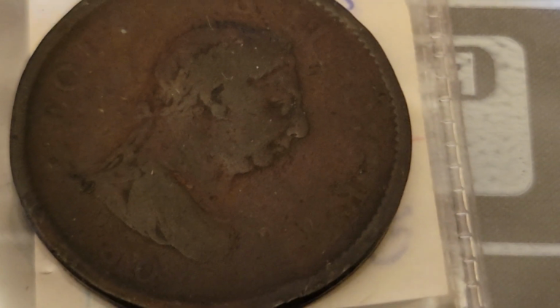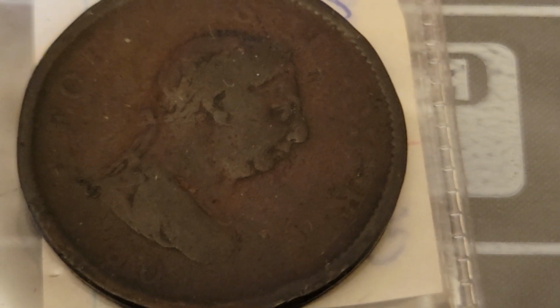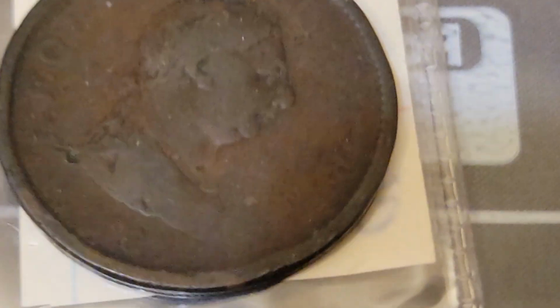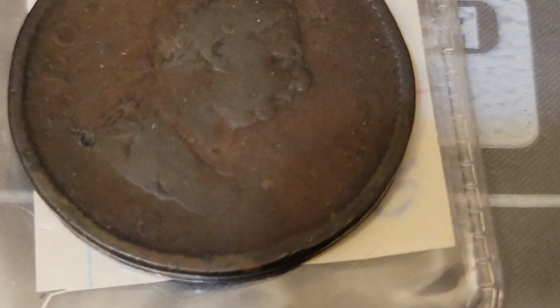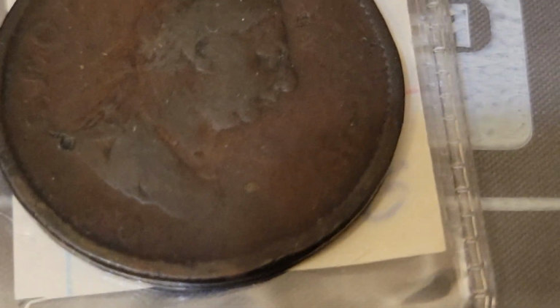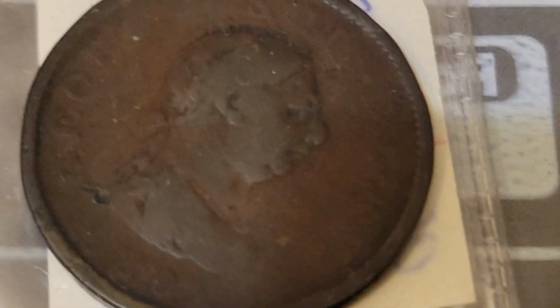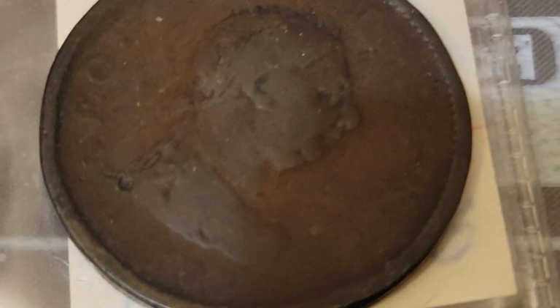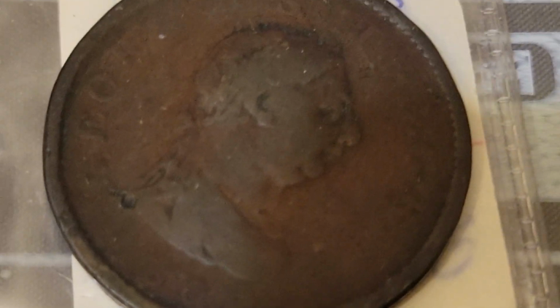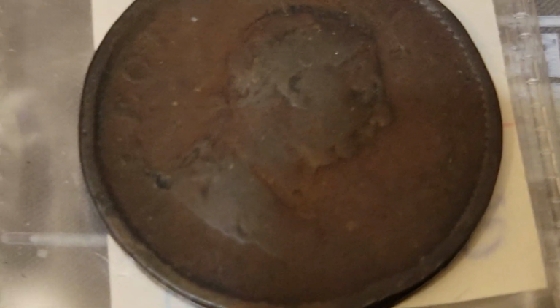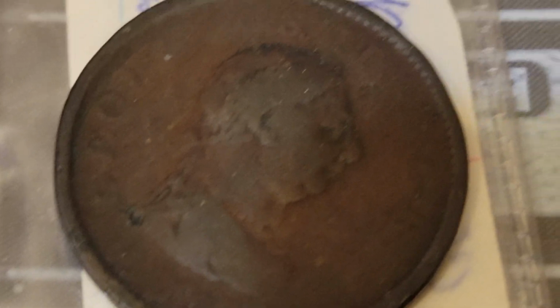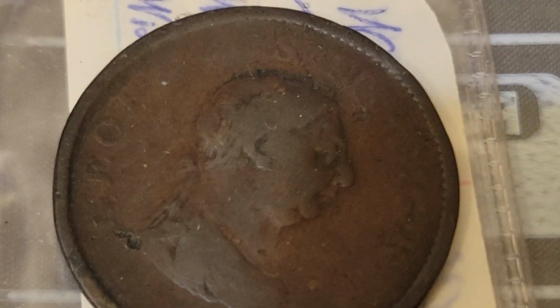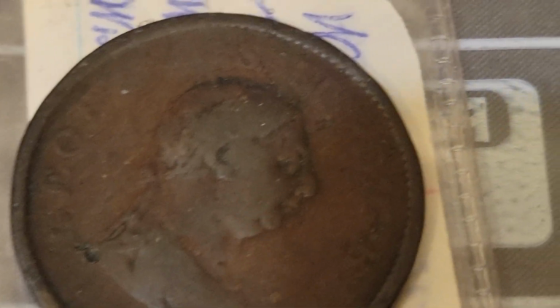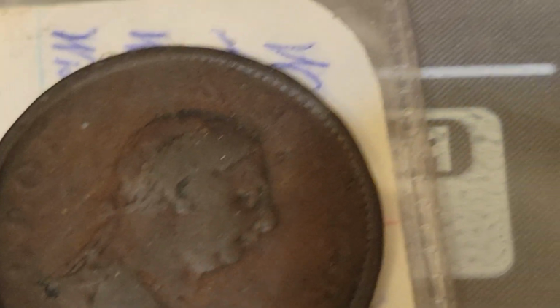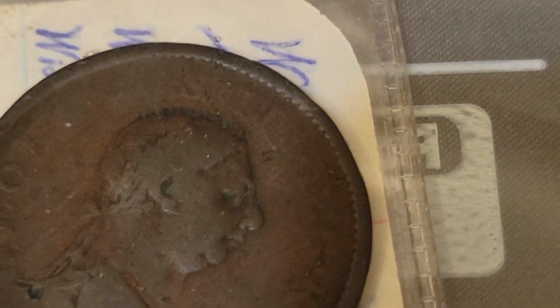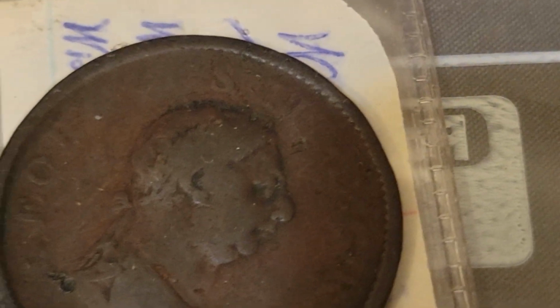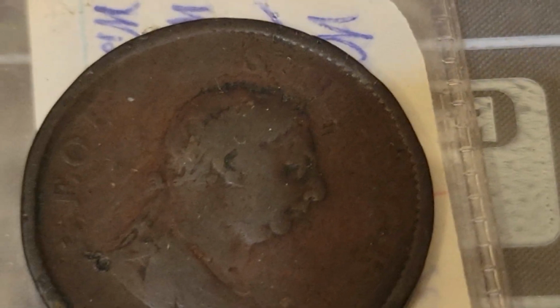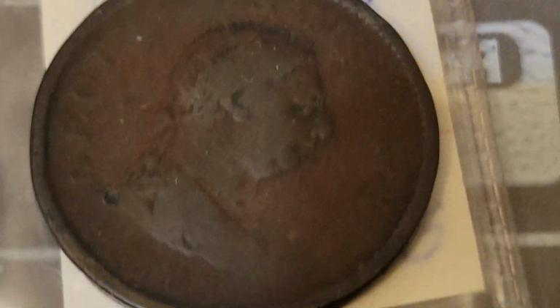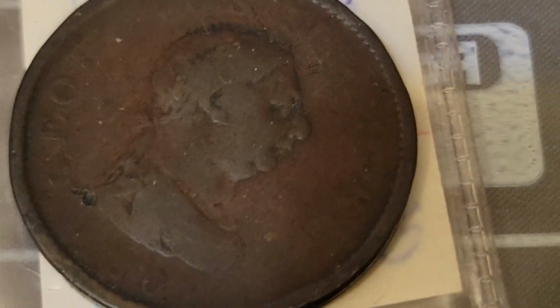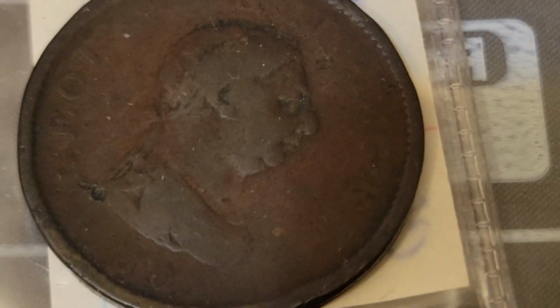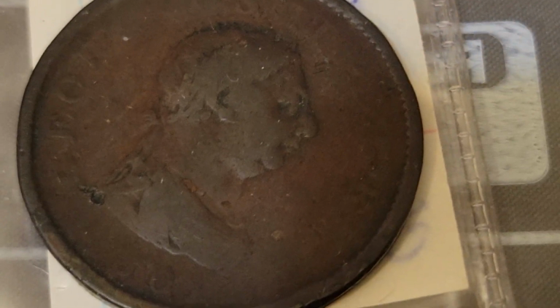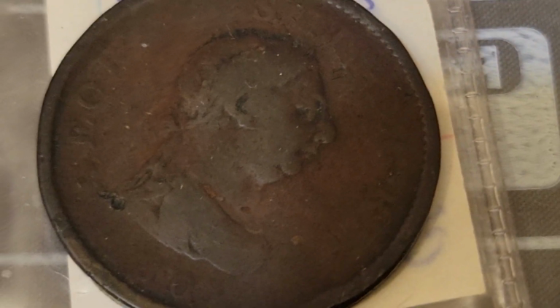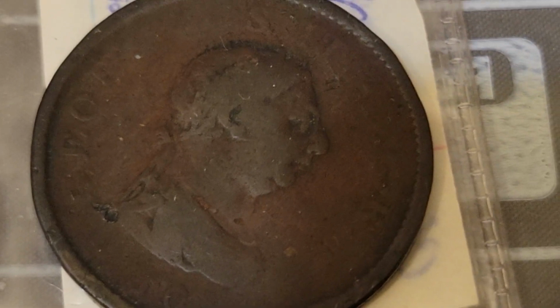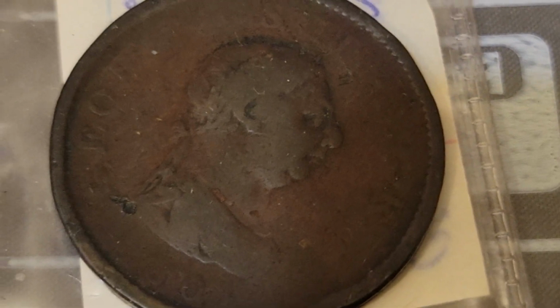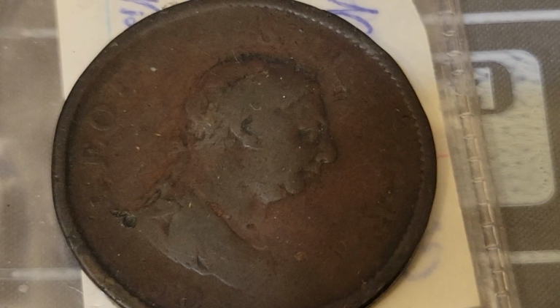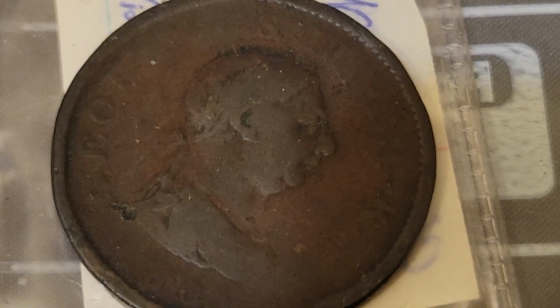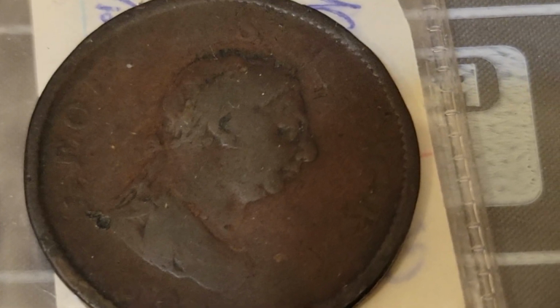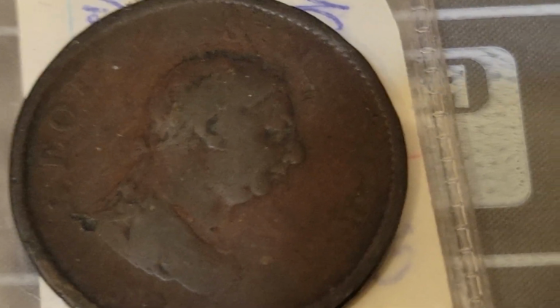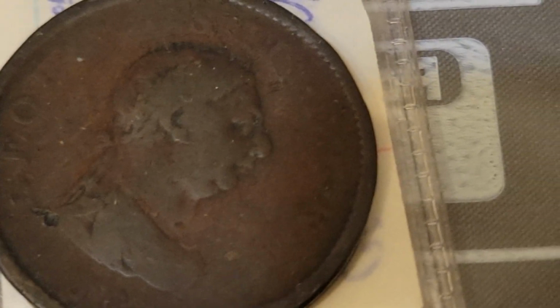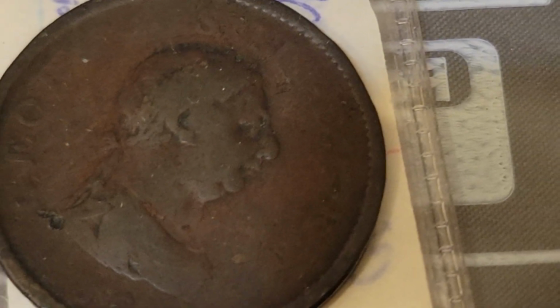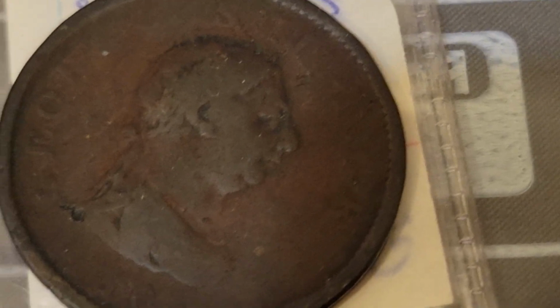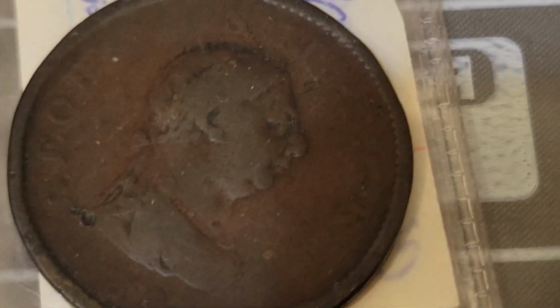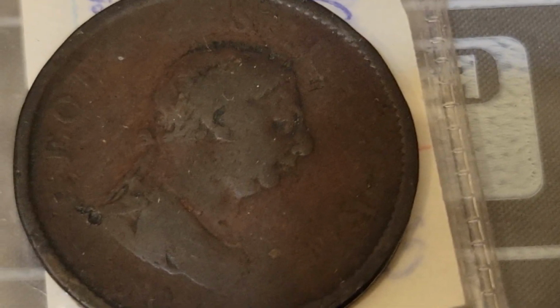That is an 1813 Wellington half penny token. Yes, 1813.